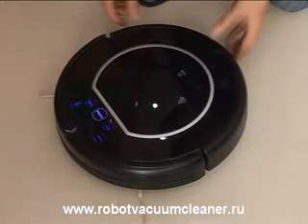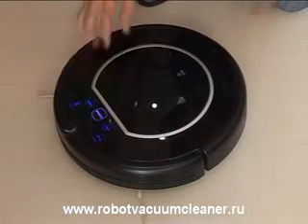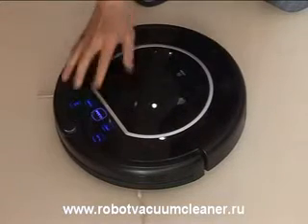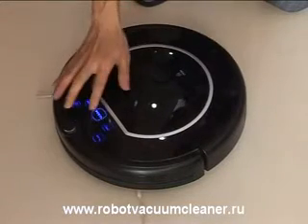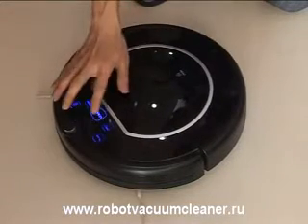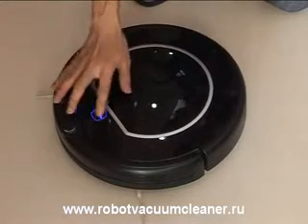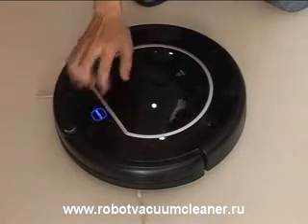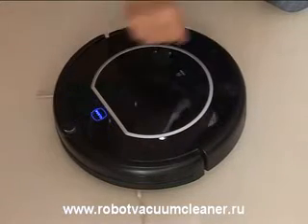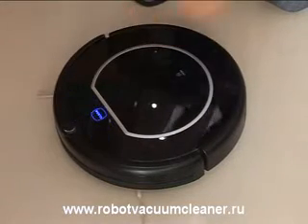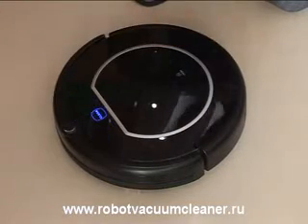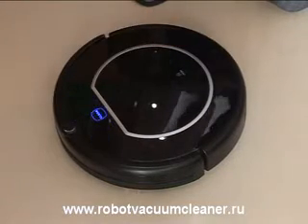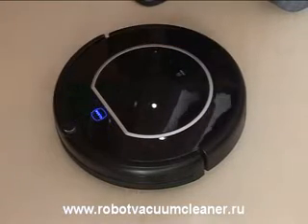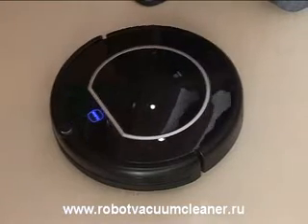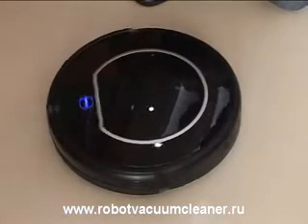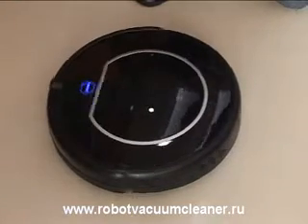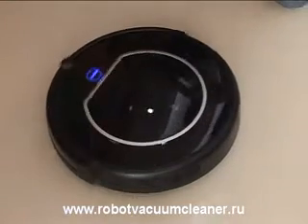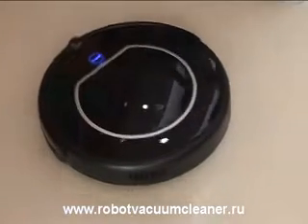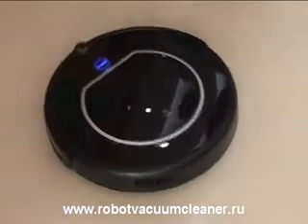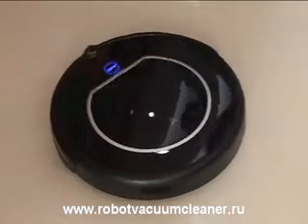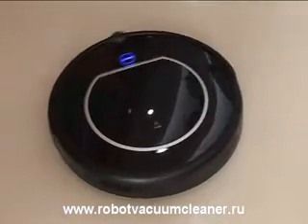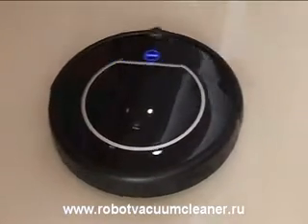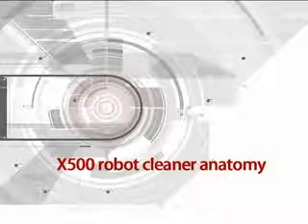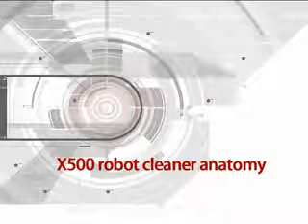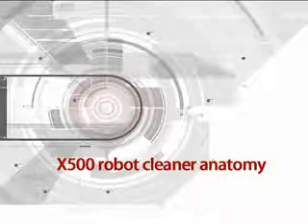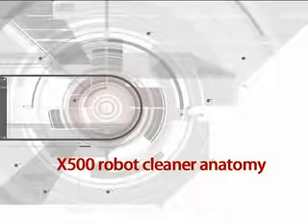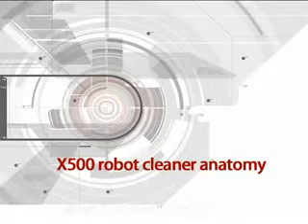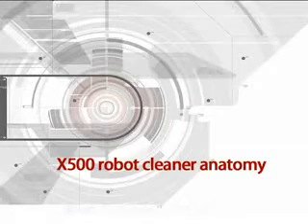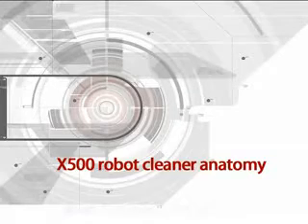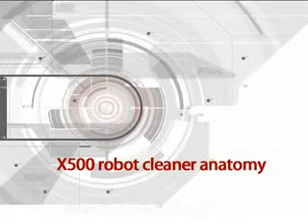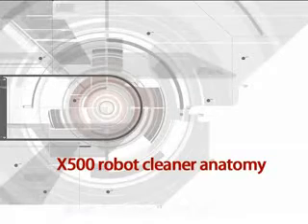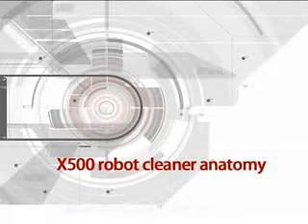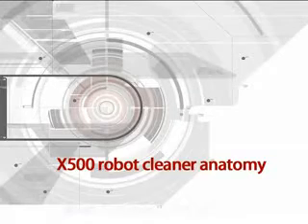What is the composition of the X500 Robot Cleaner? We'll now see its anatomy.